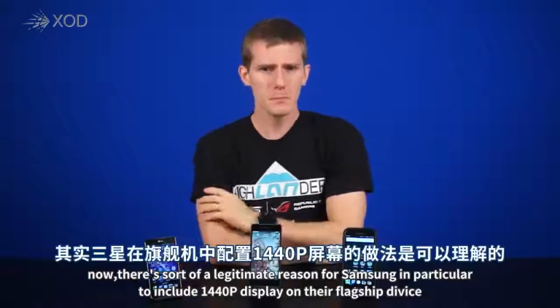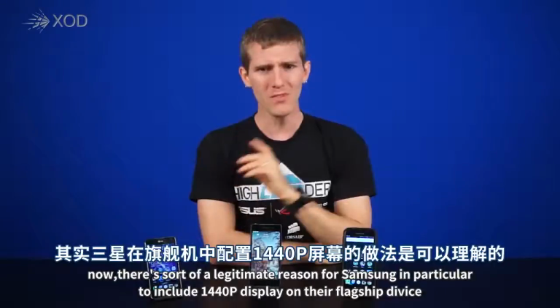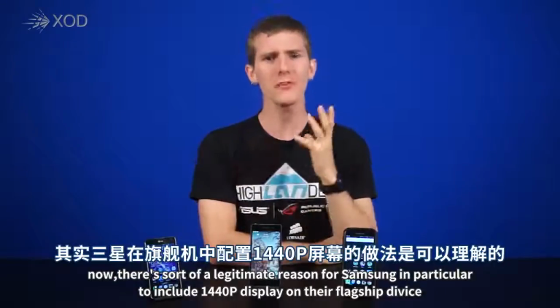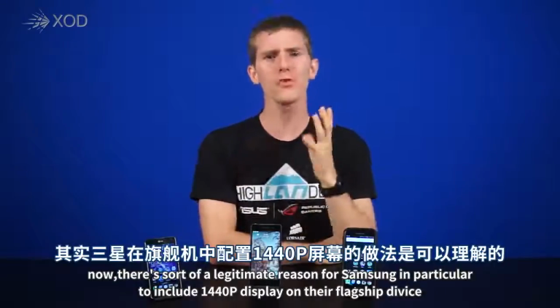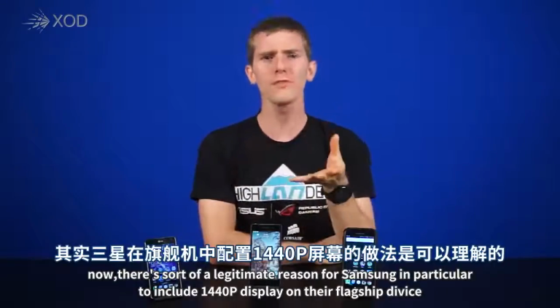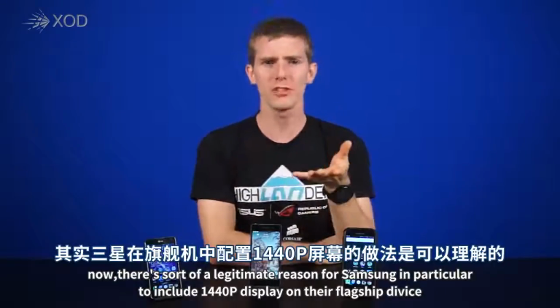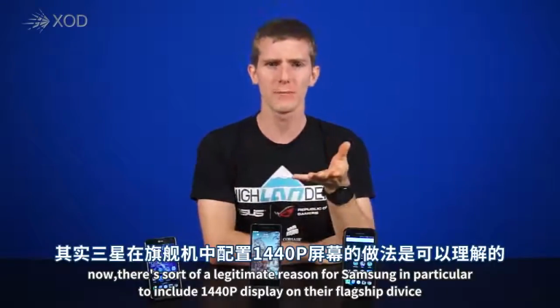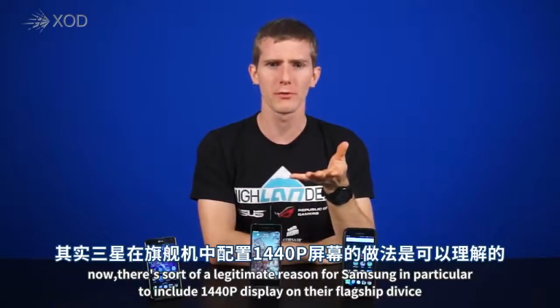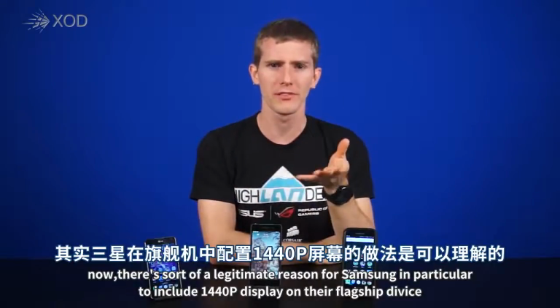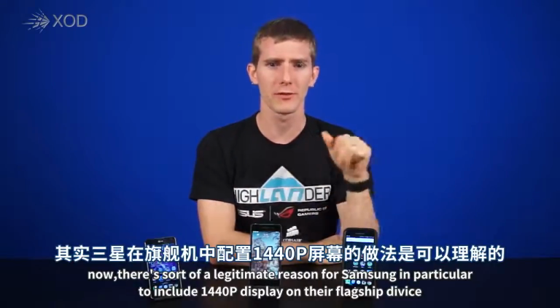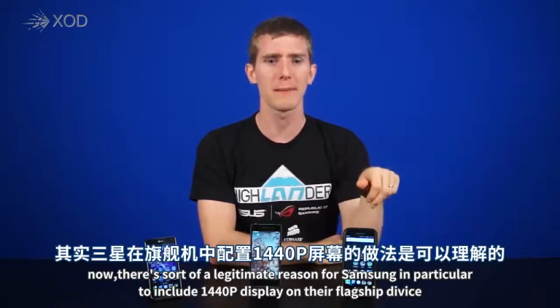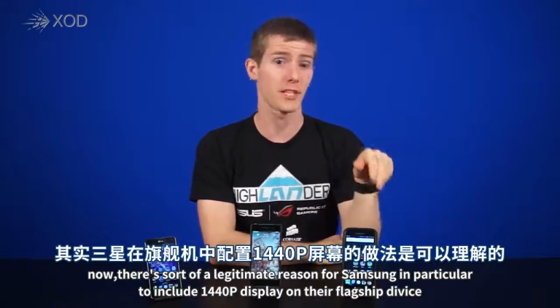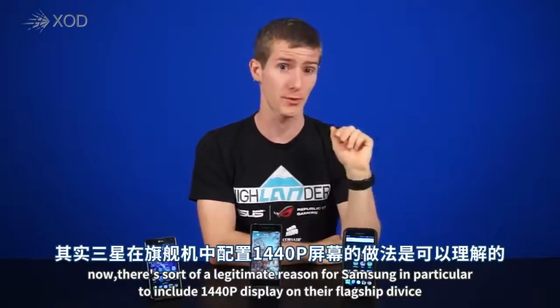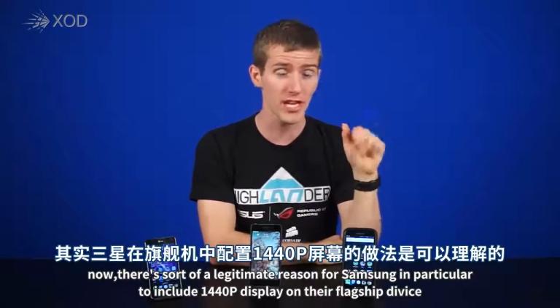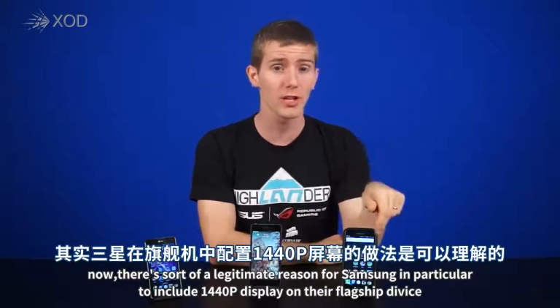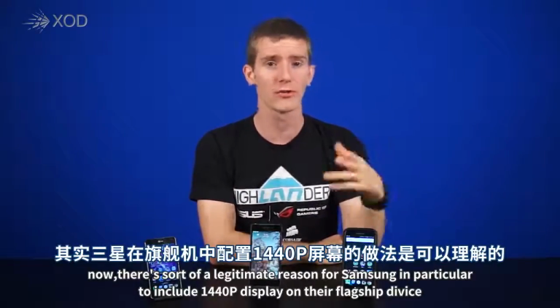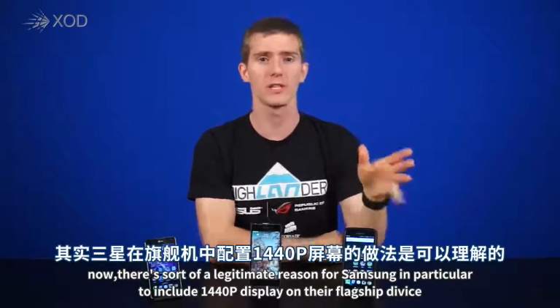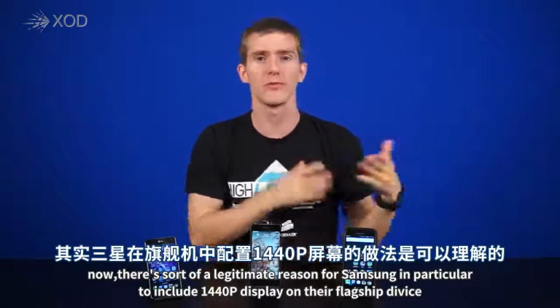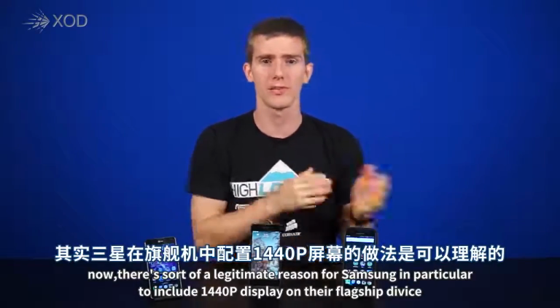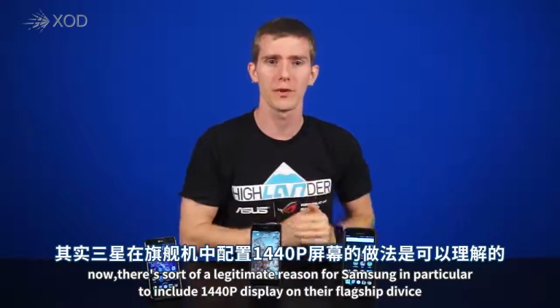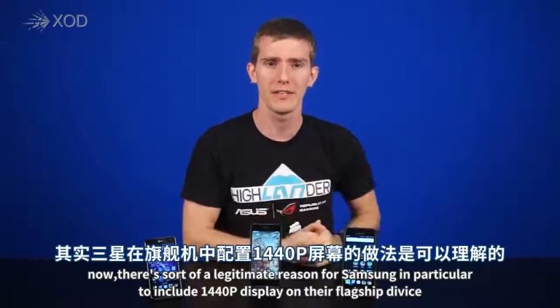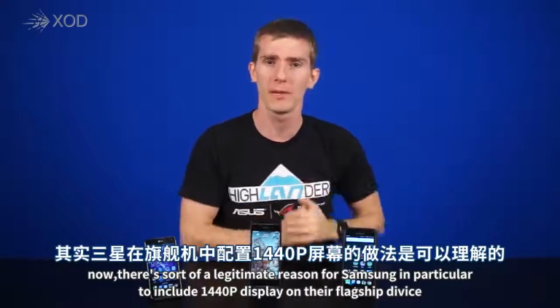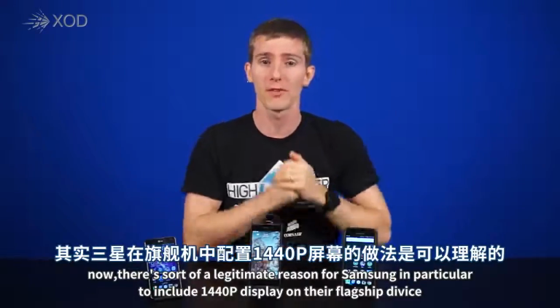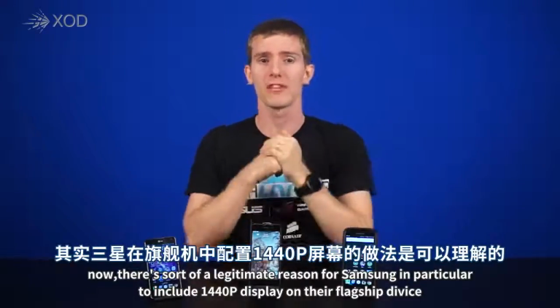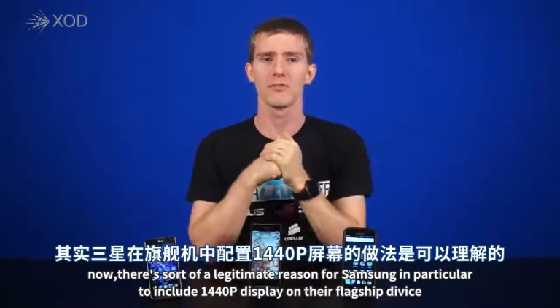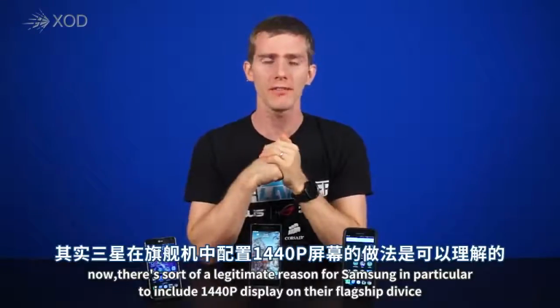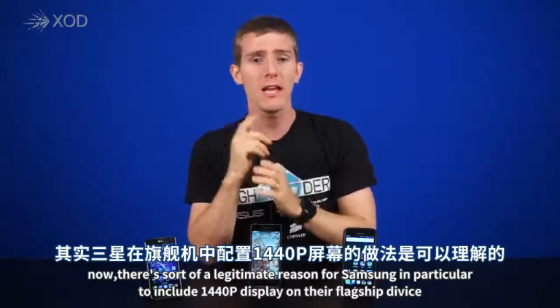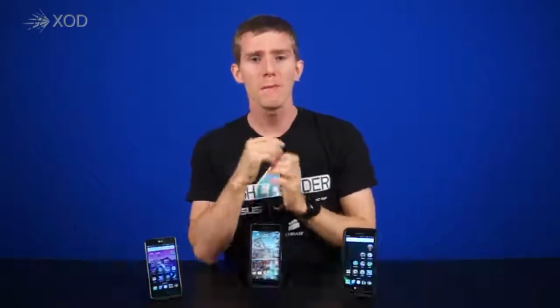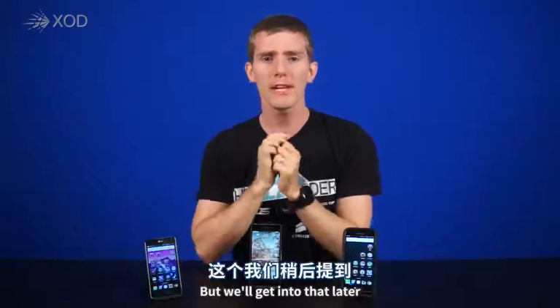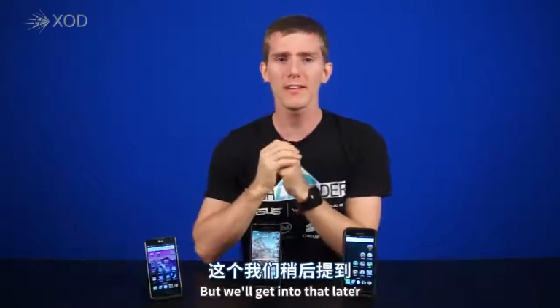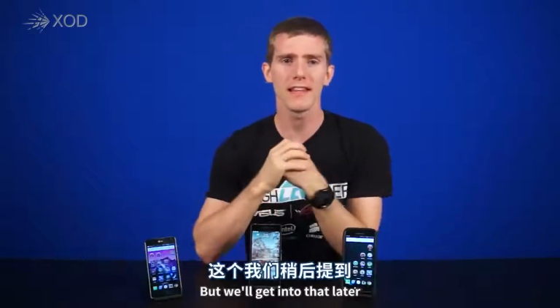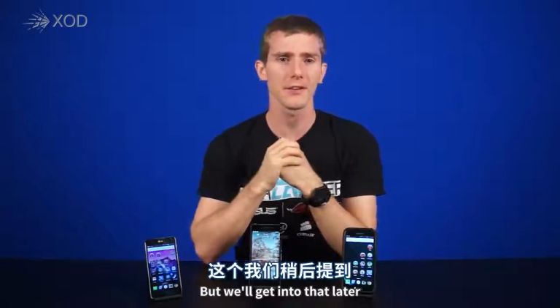Now, there's a legitimate reason for Samsung in particular to include a 1440p display on their flagship device, but we'll get into that later.